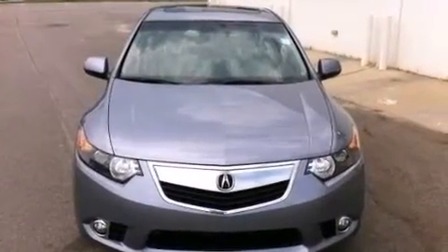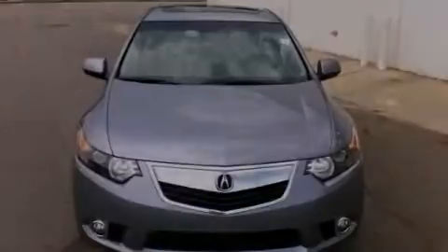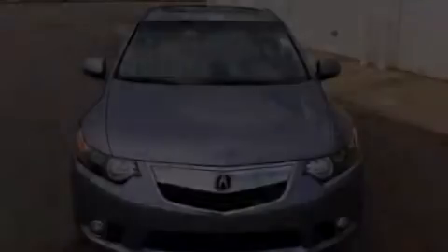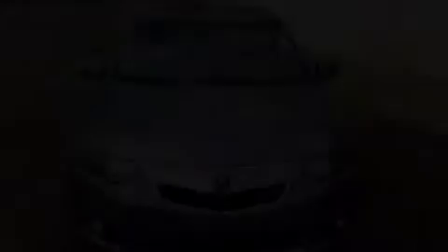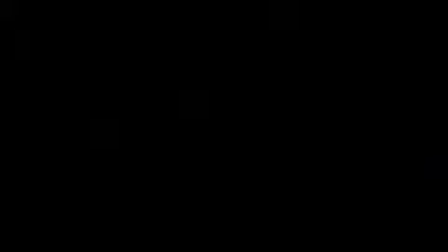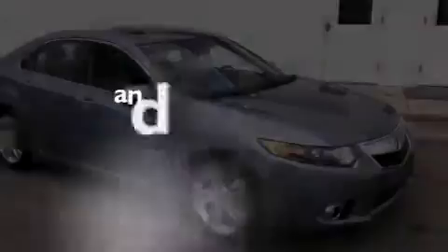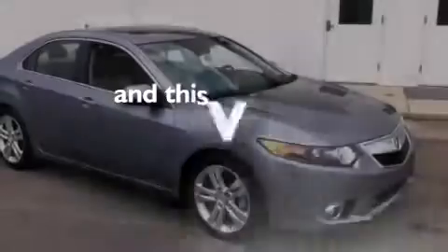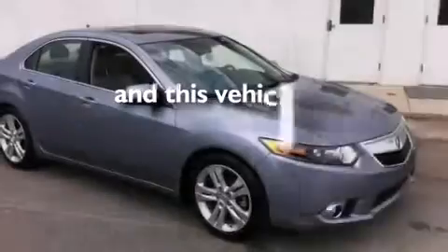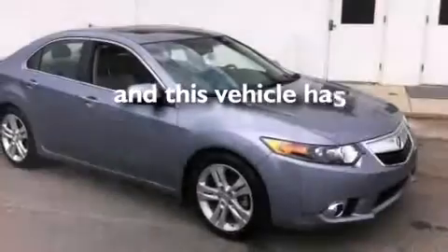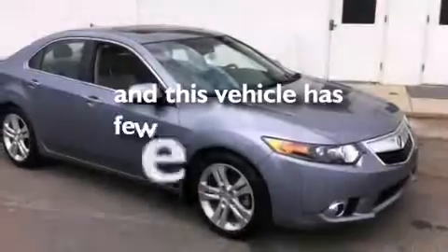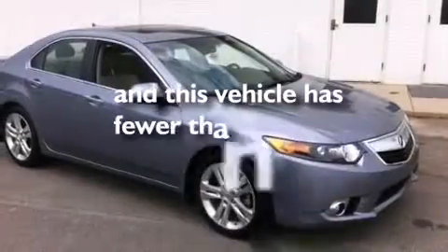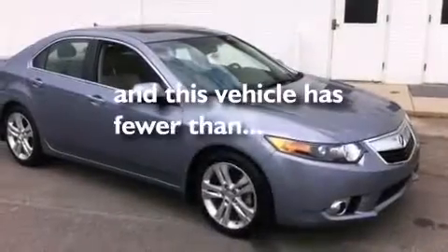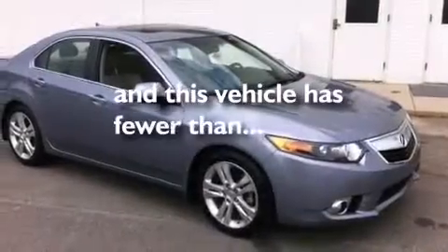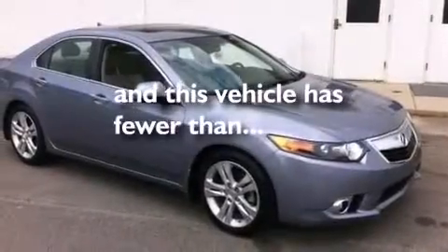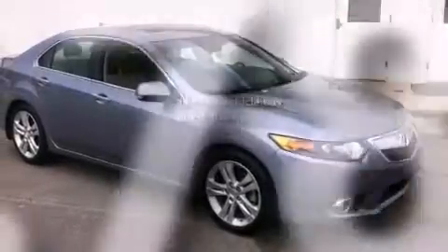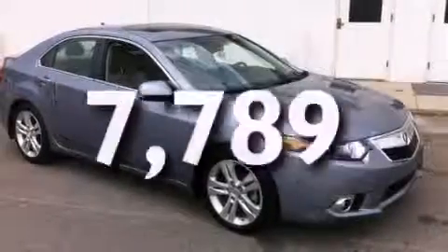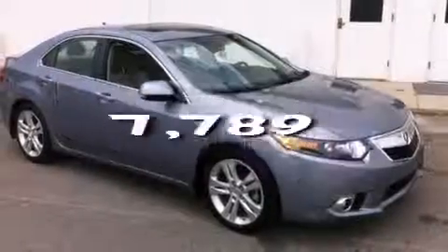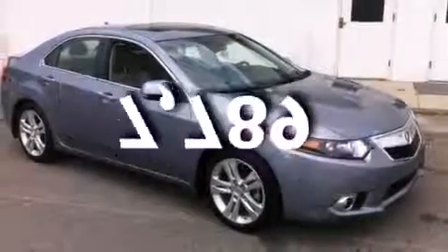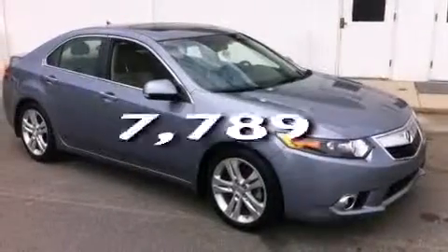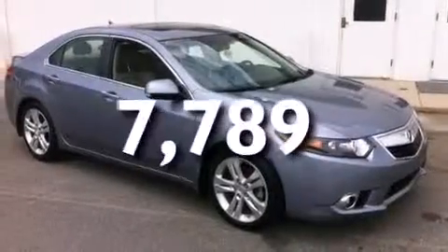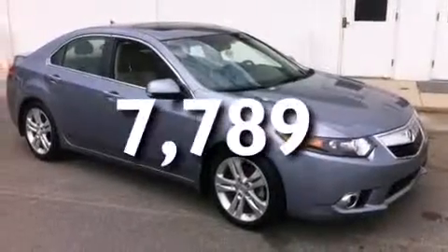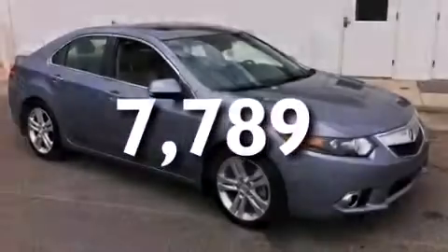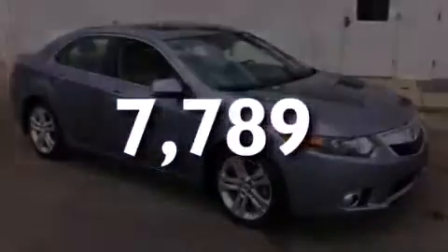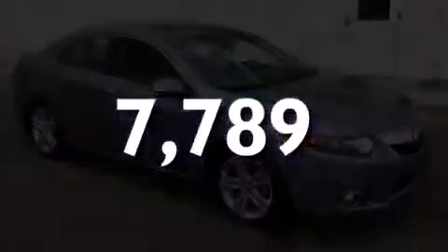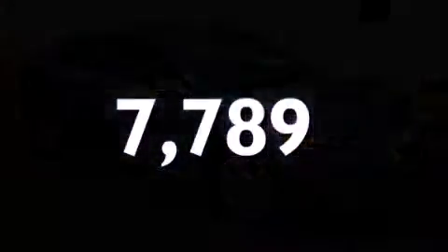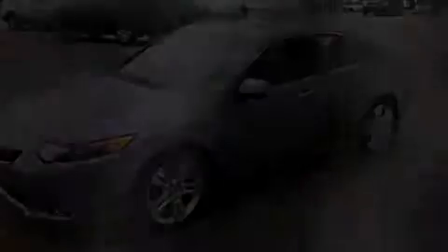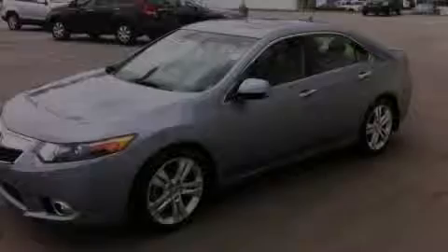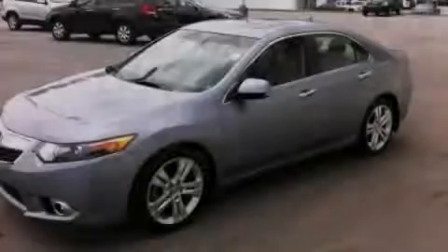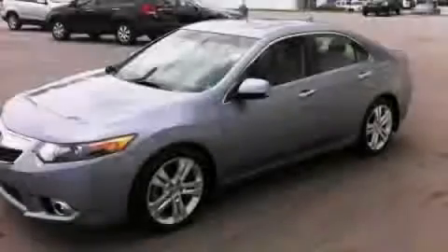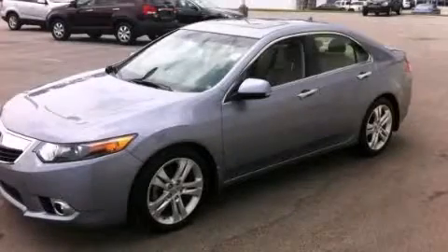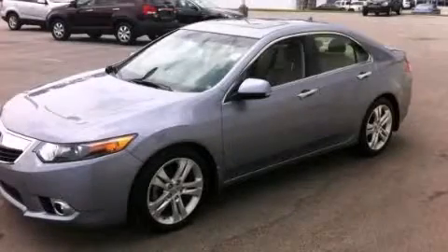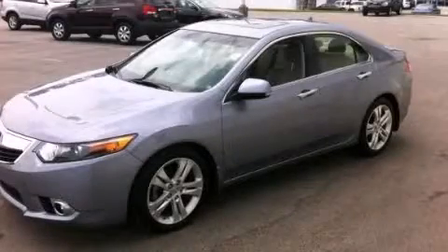This vehicle has less than 8,000 miles. Stop by today and test drive this automobile for yourself.